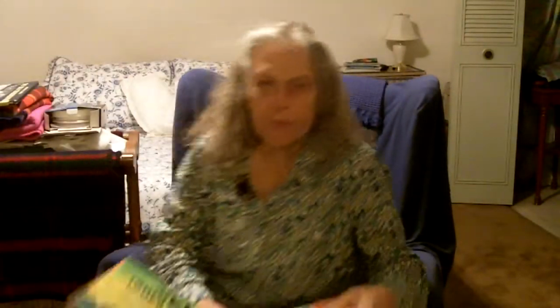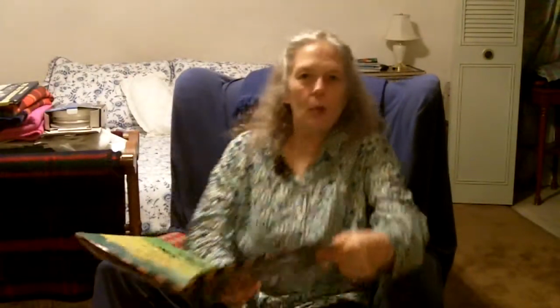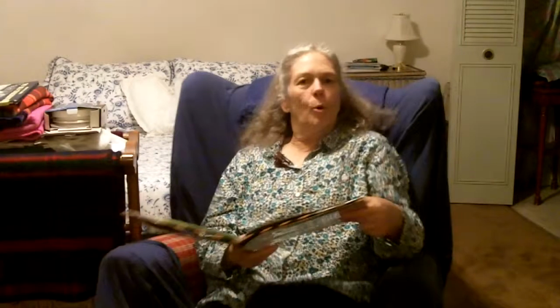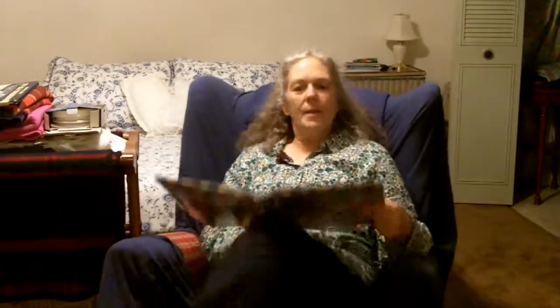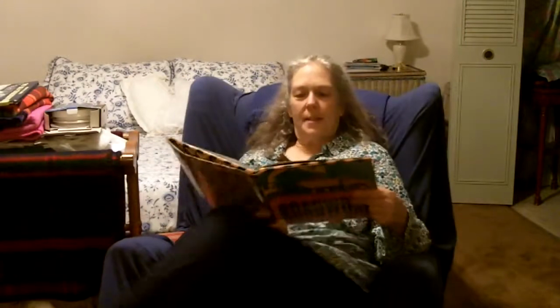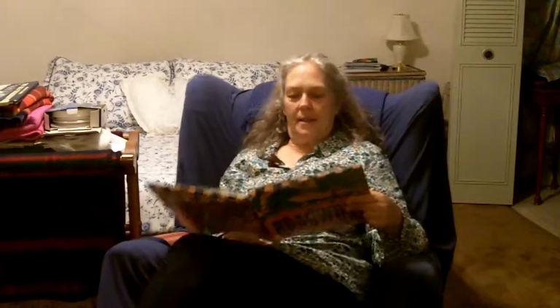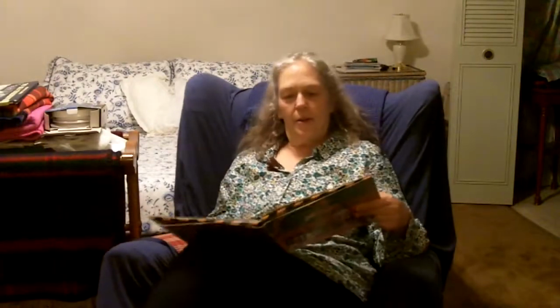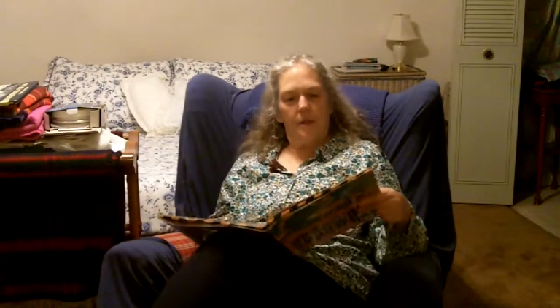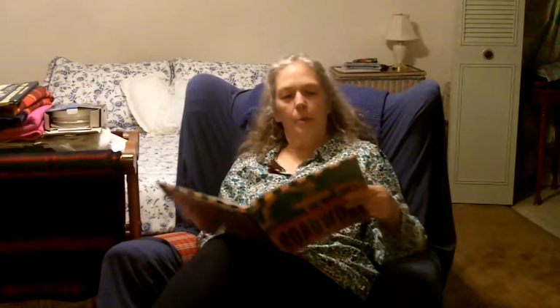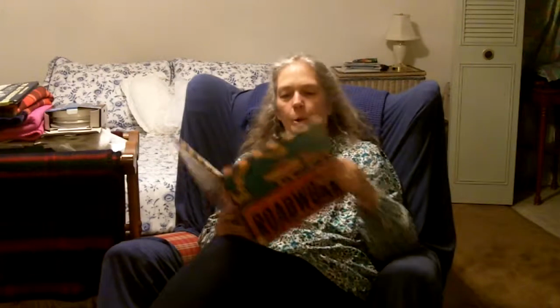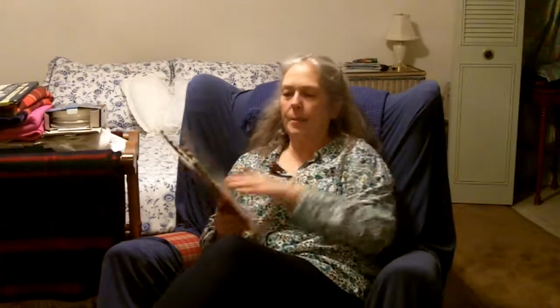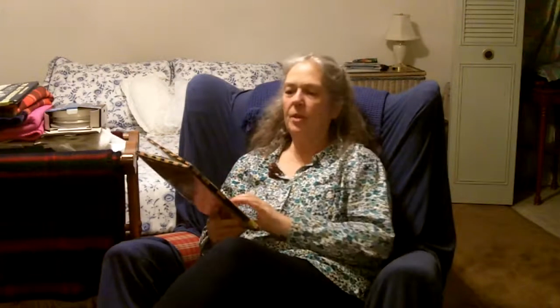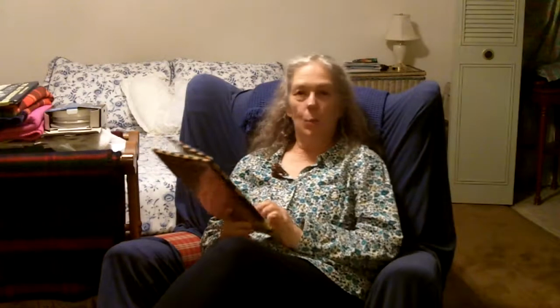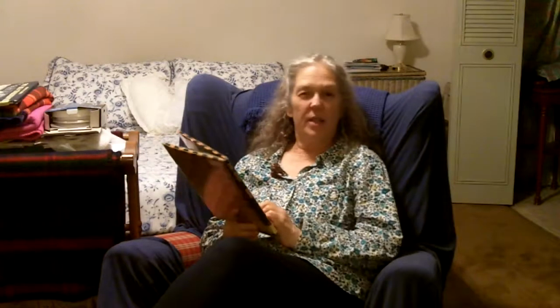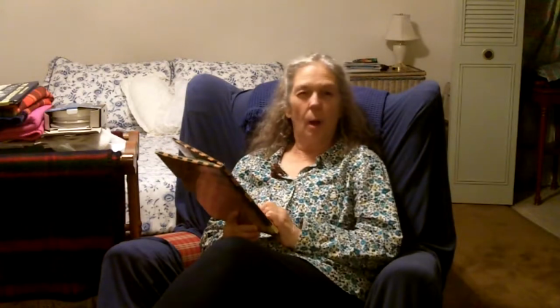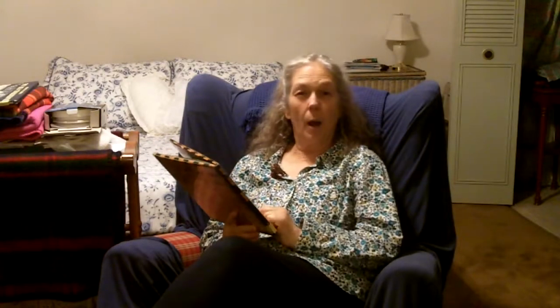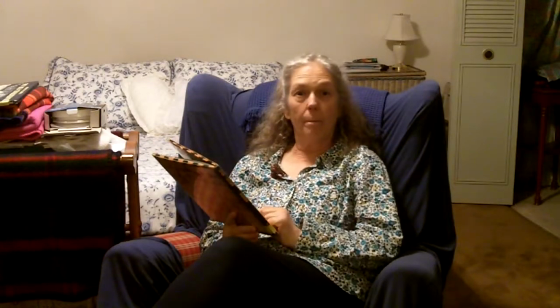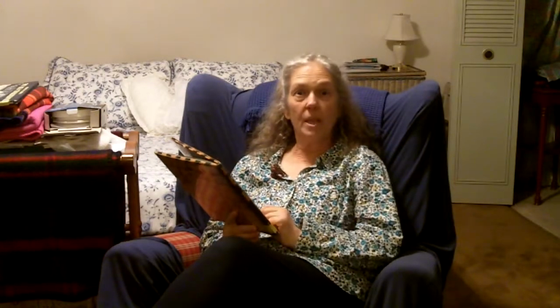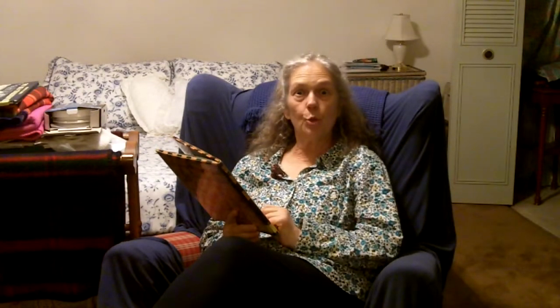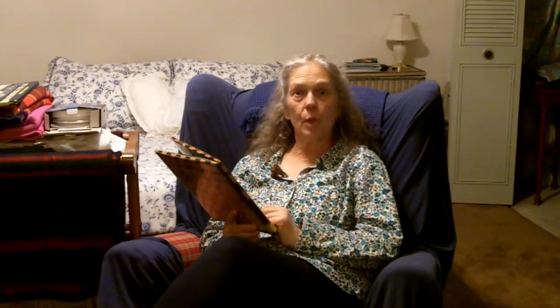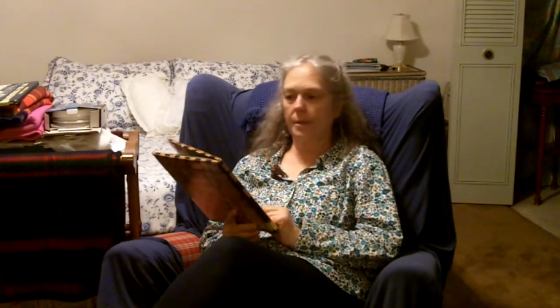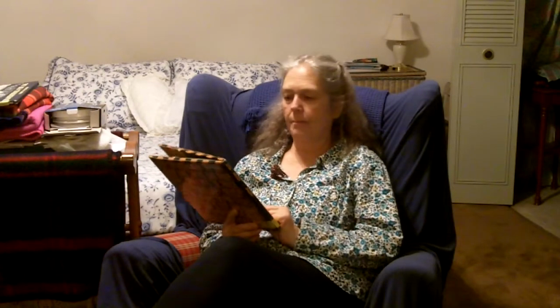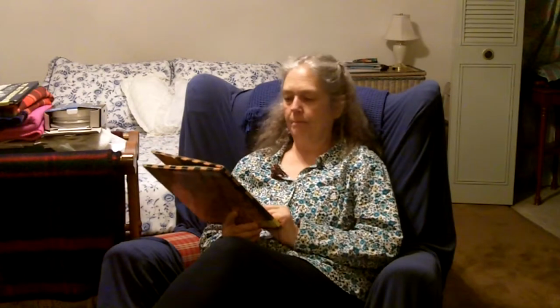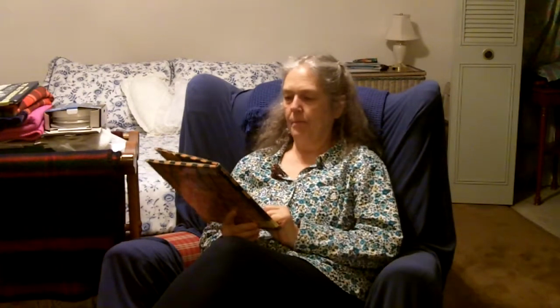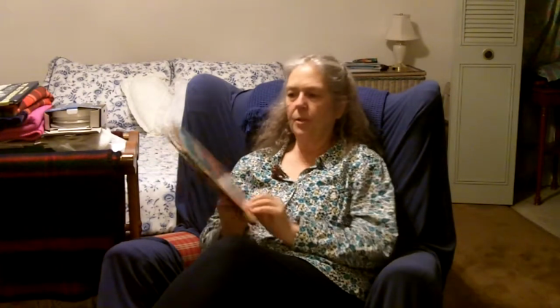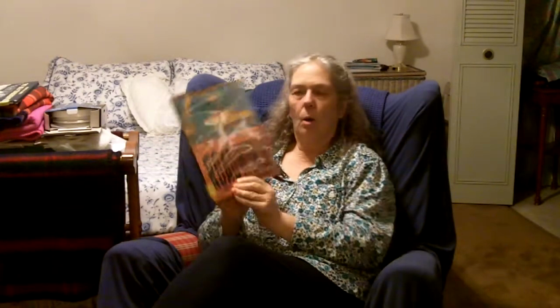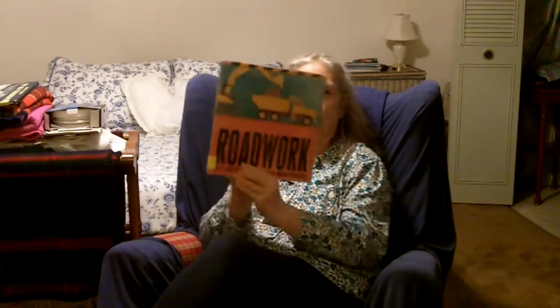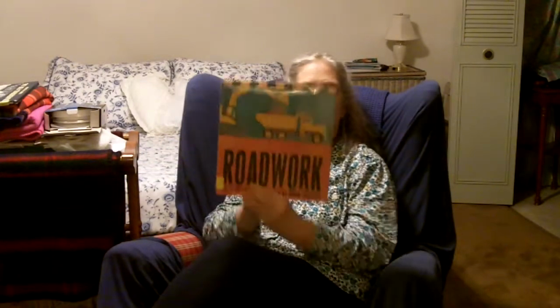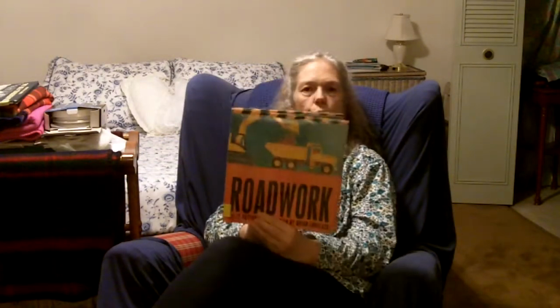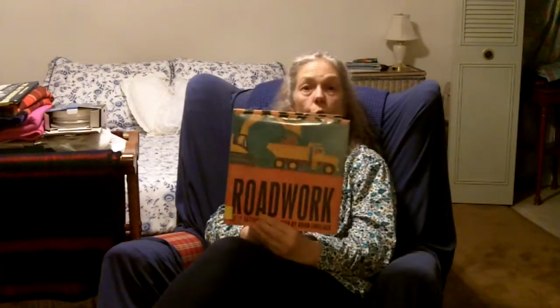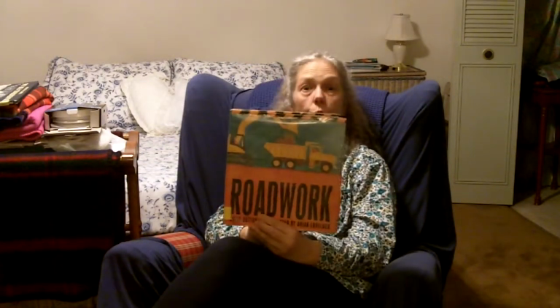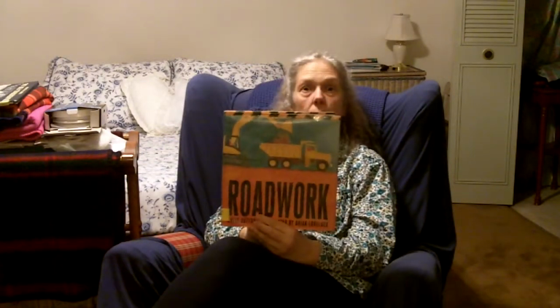Hello boys! Here's another book. This one is all about big trucks. It's called Roadwork.